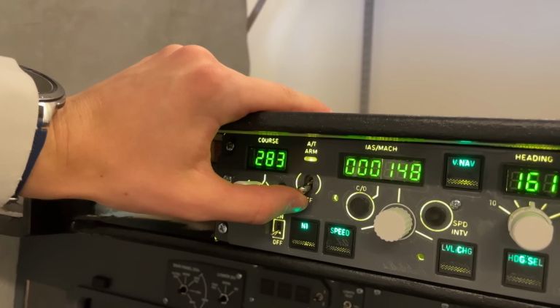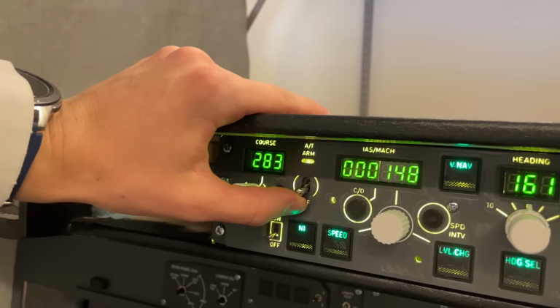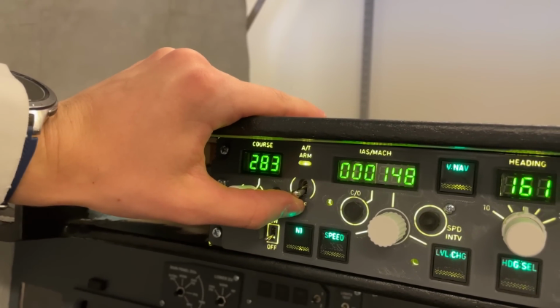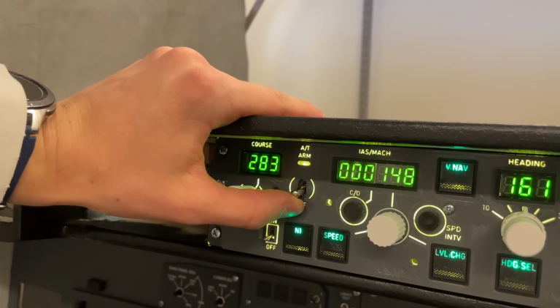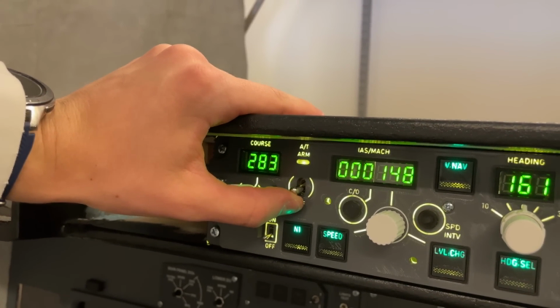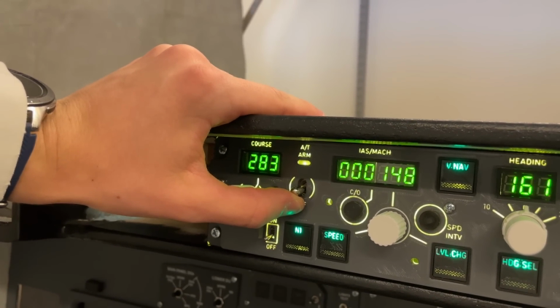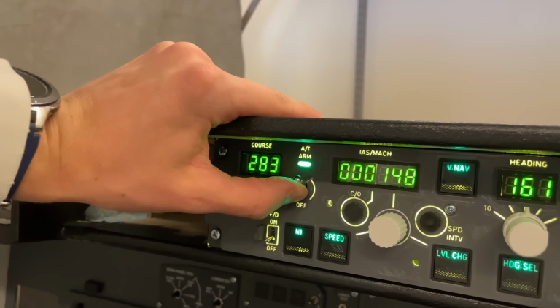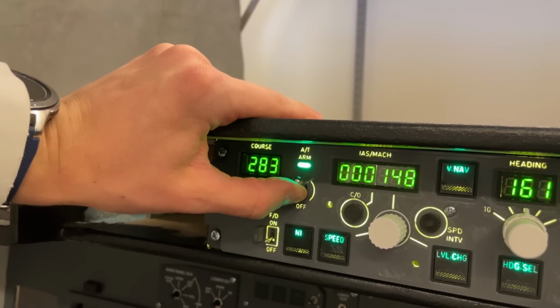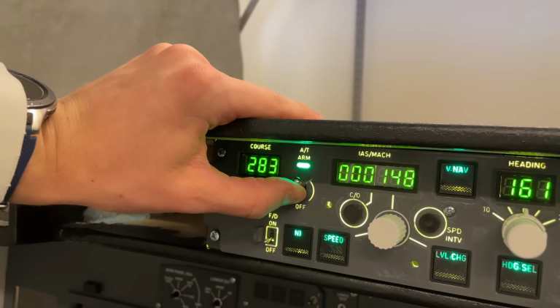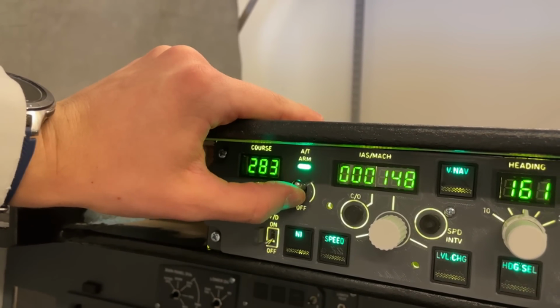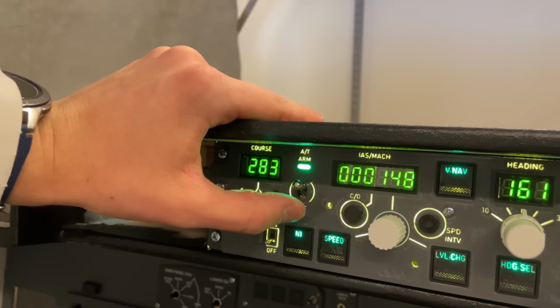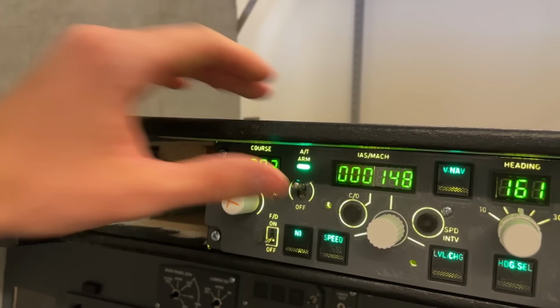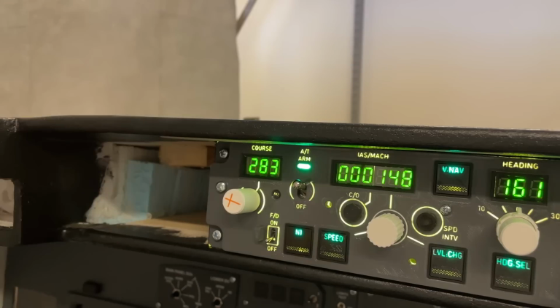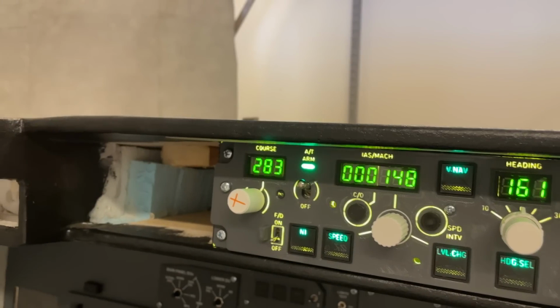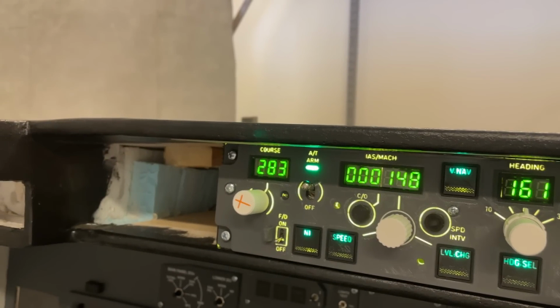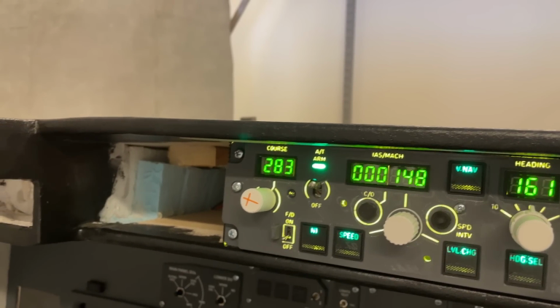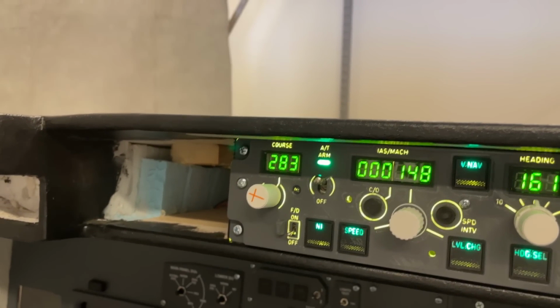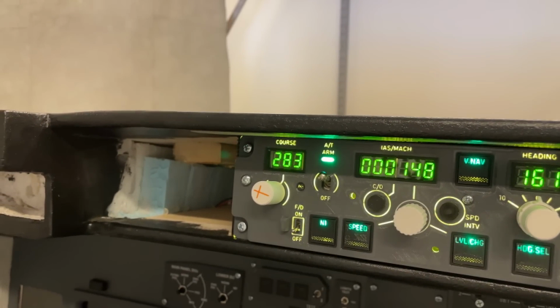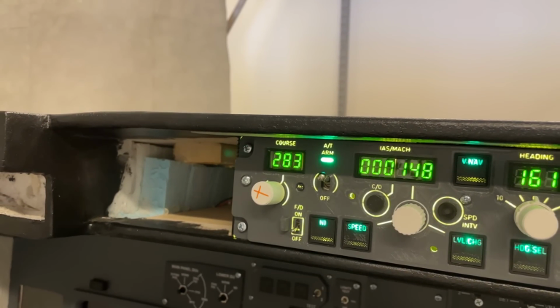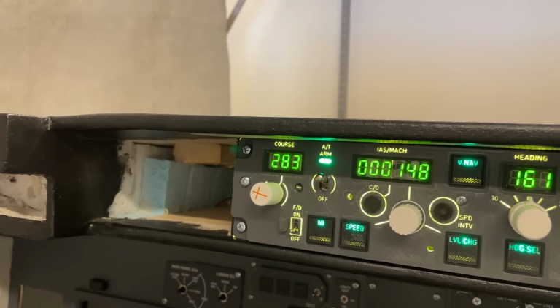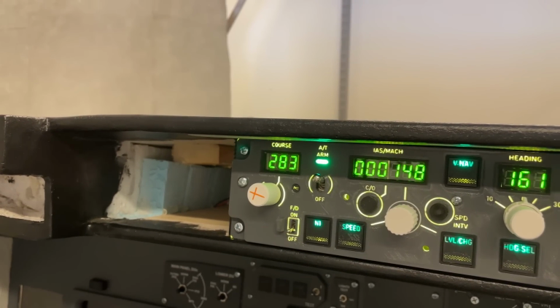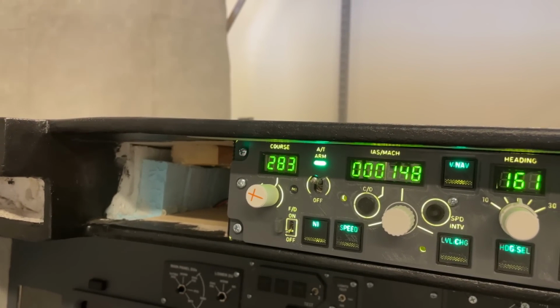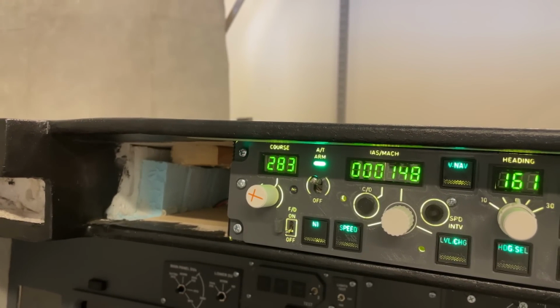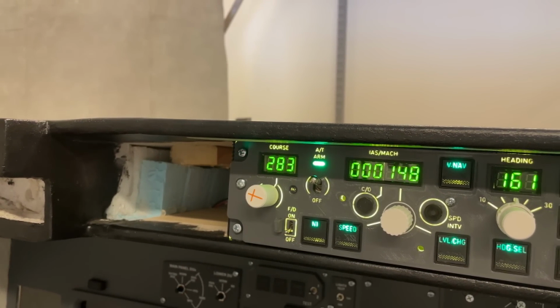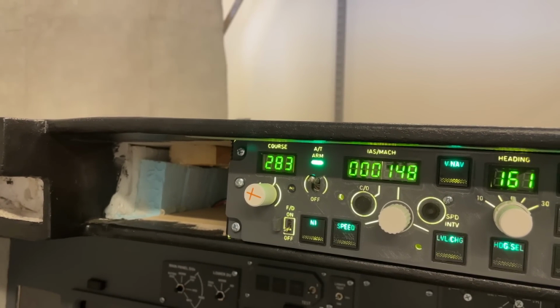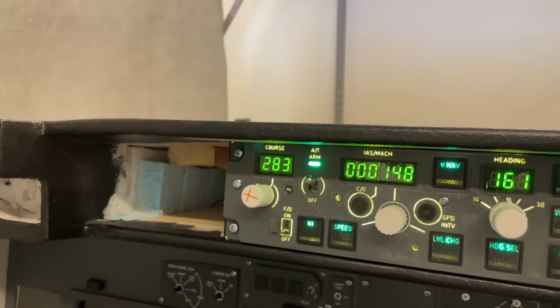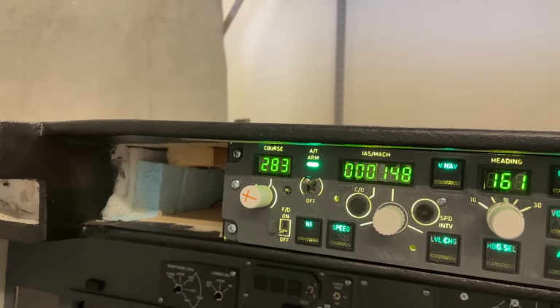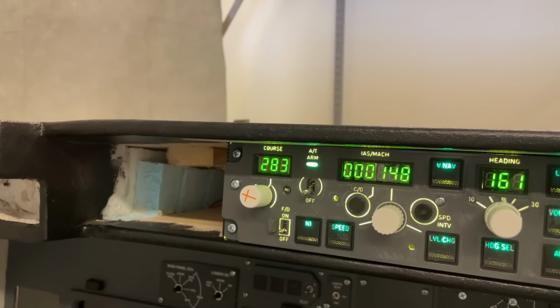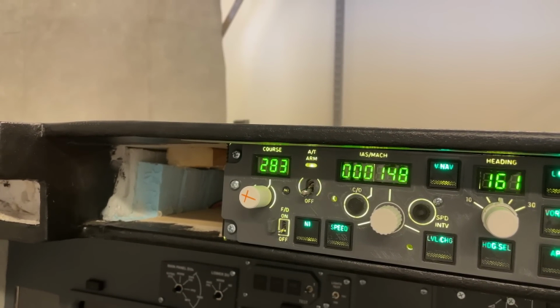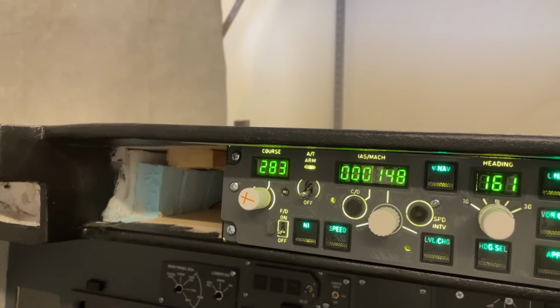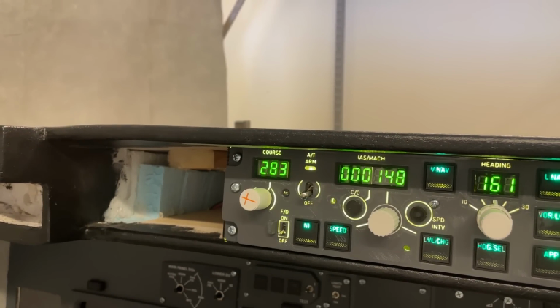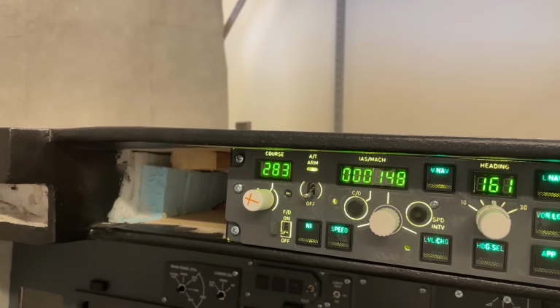Hello everybody, my name is Arttori and in today's episode we're going to be building this magnetic auto return switch.